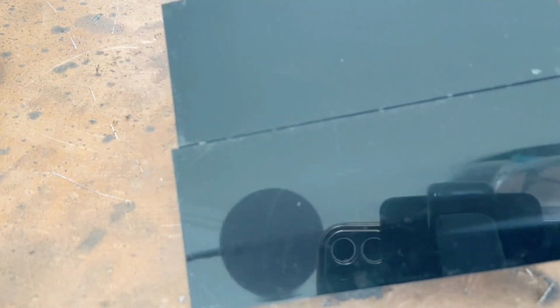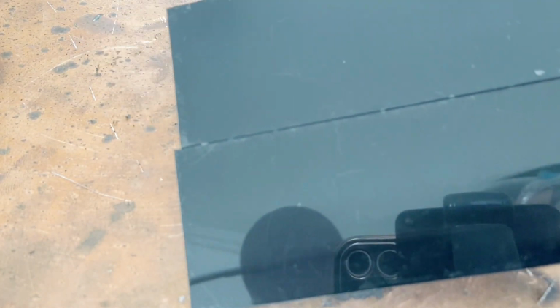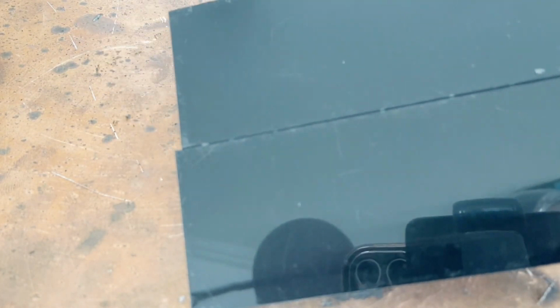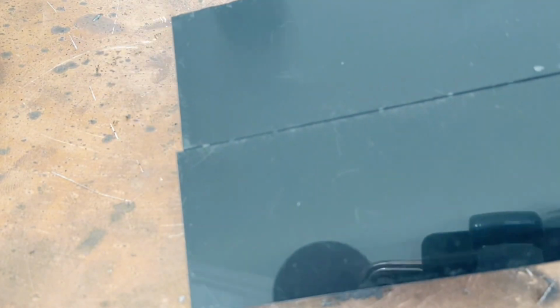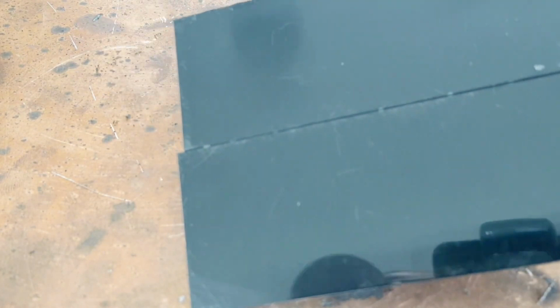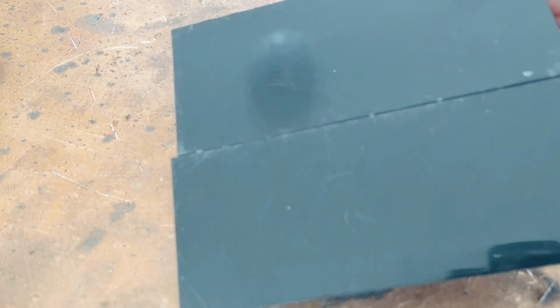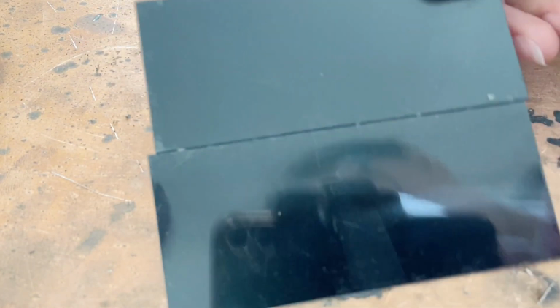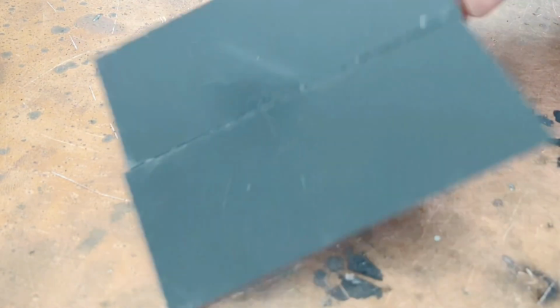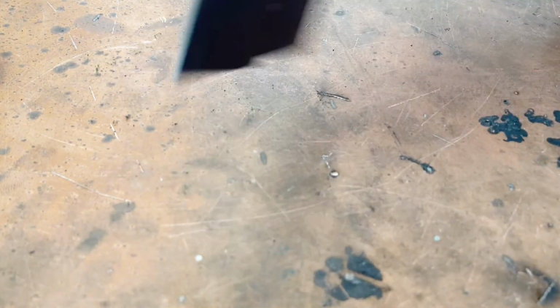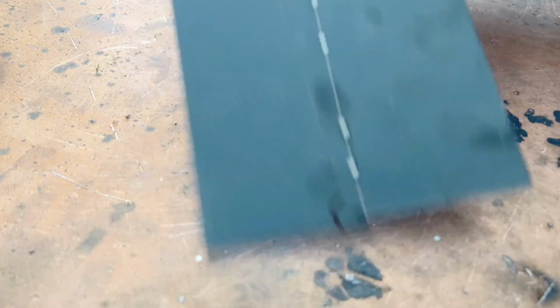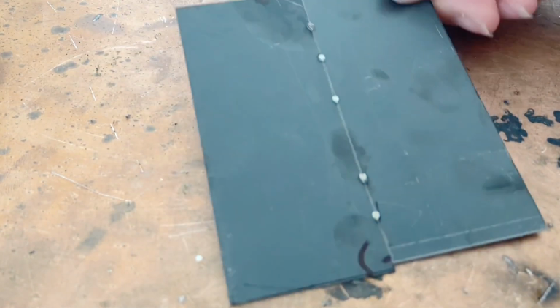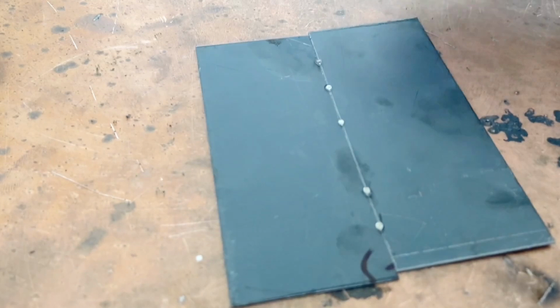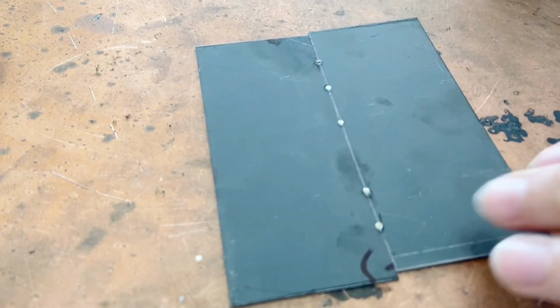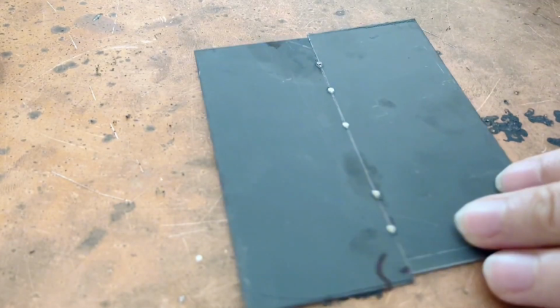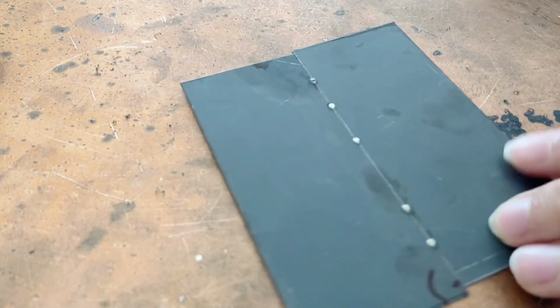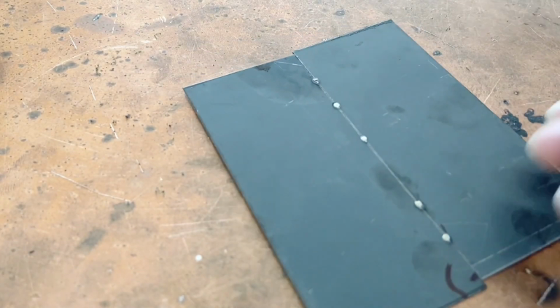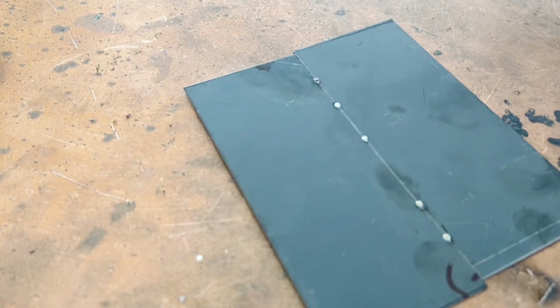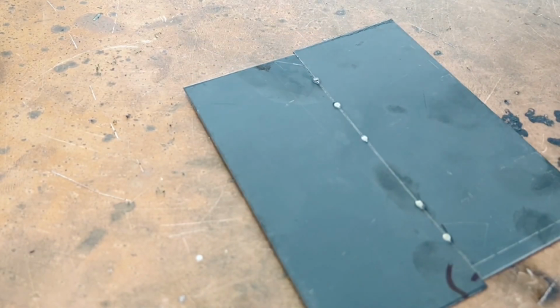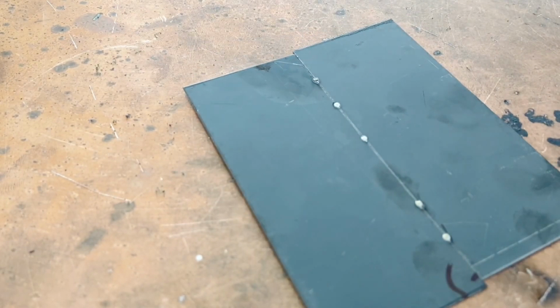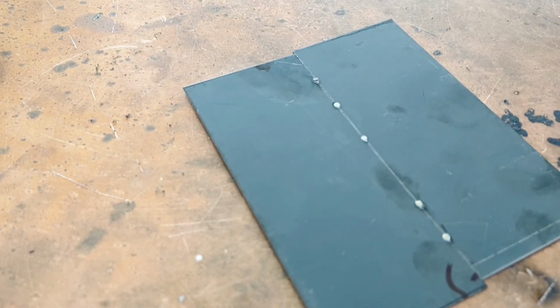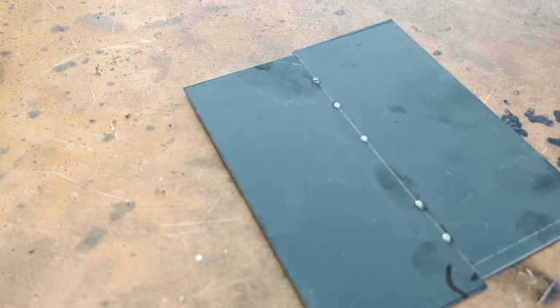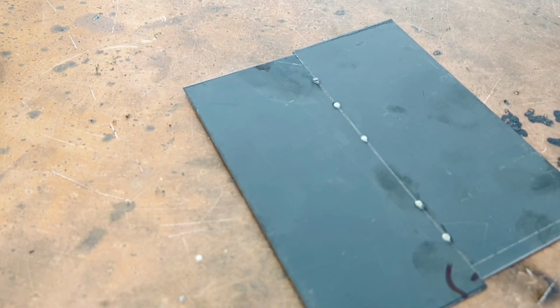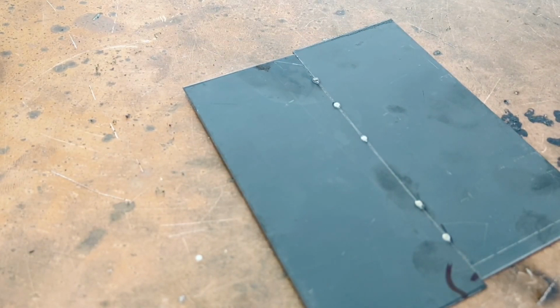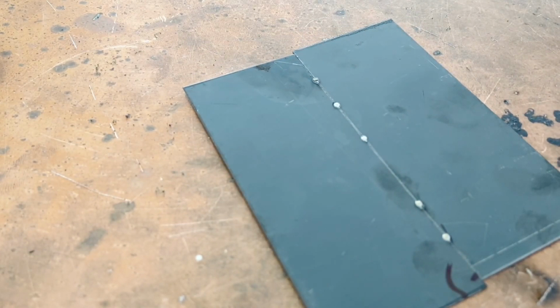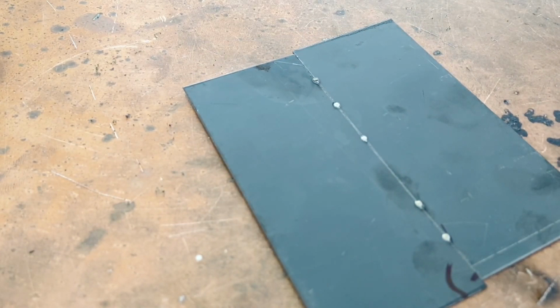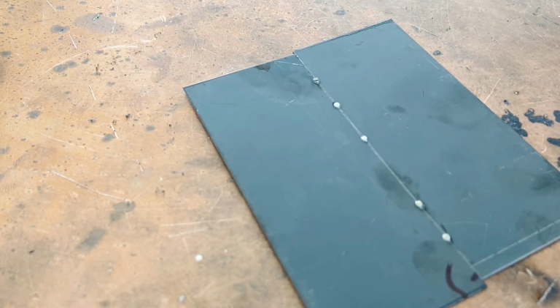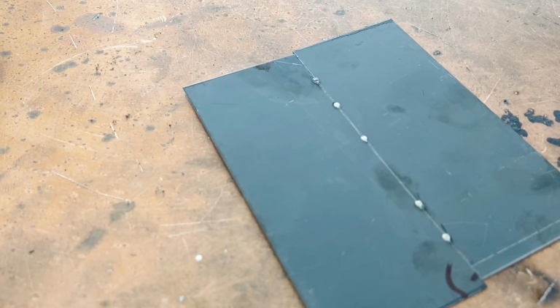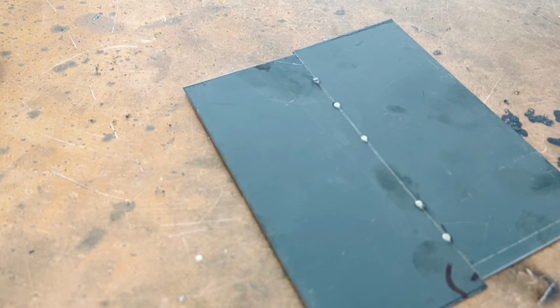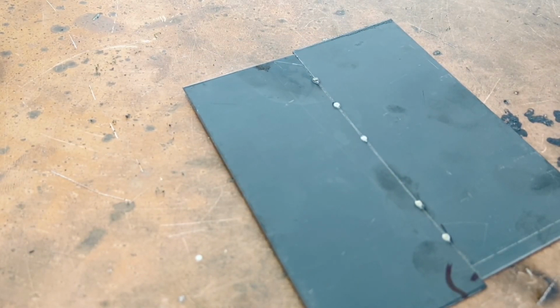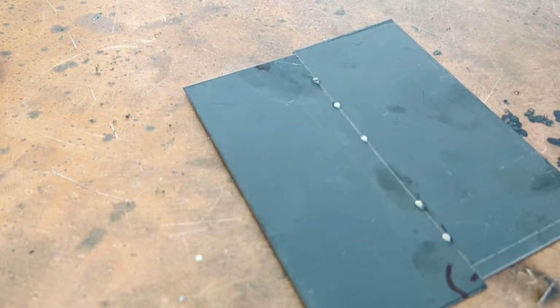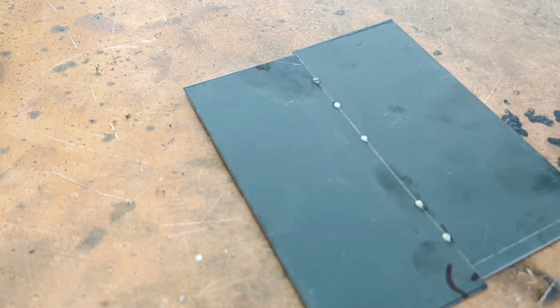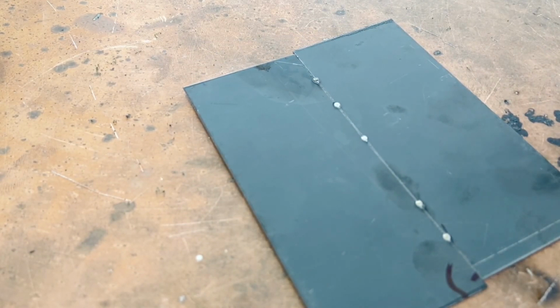Then check the welding effect on the back side — no discoloration. In that case, we can use these parameters to proceed with full welding.